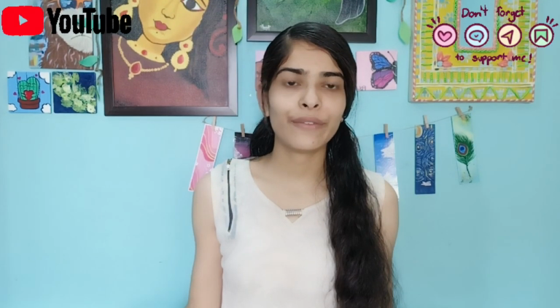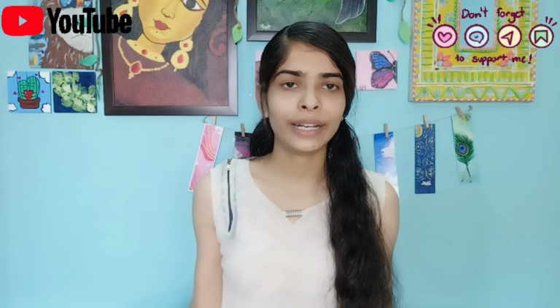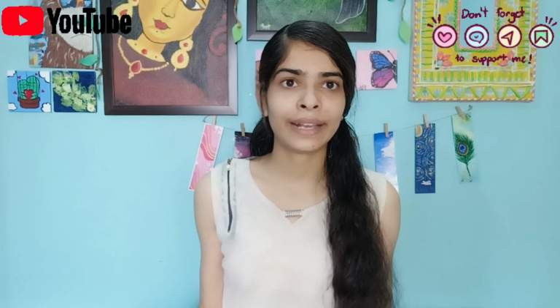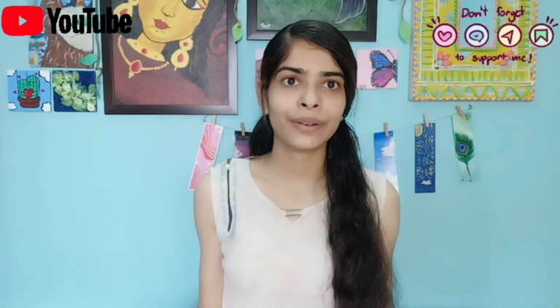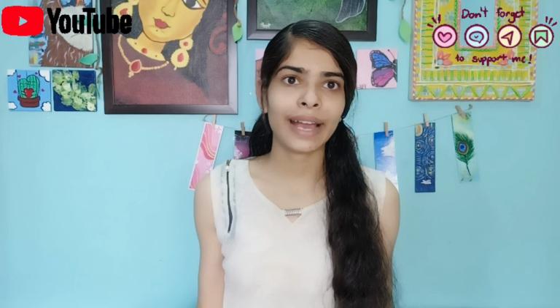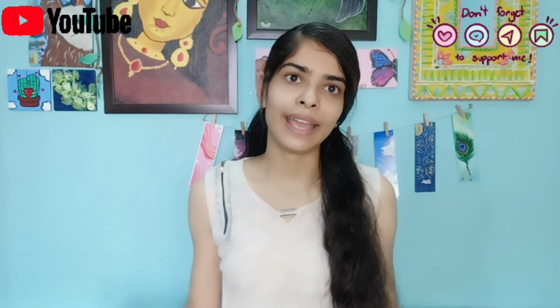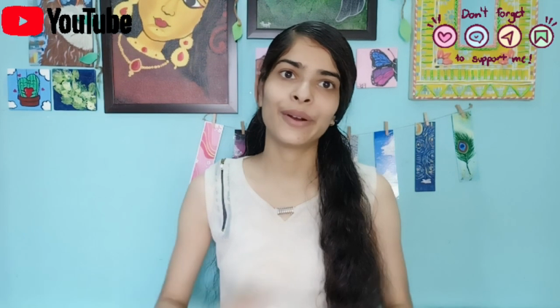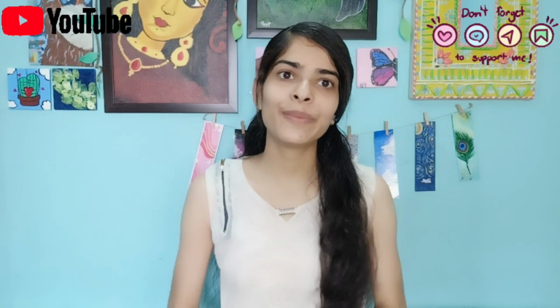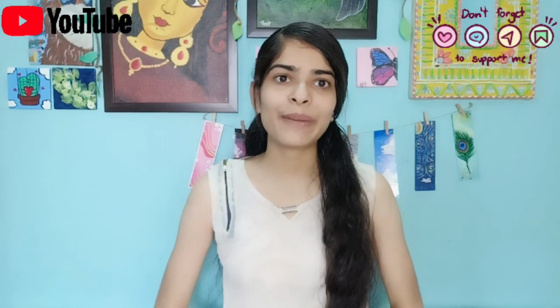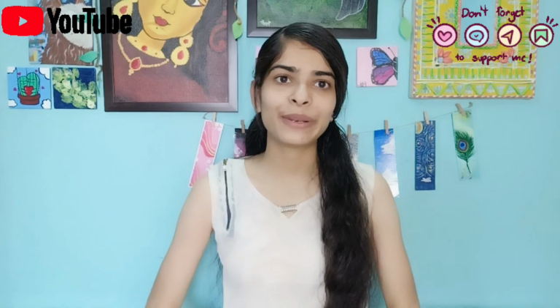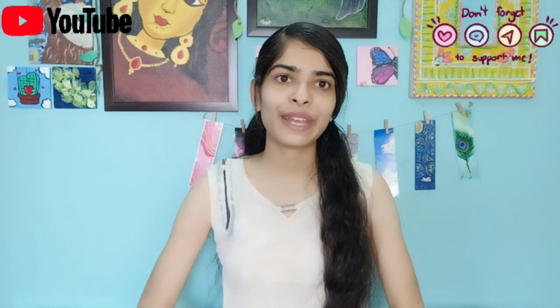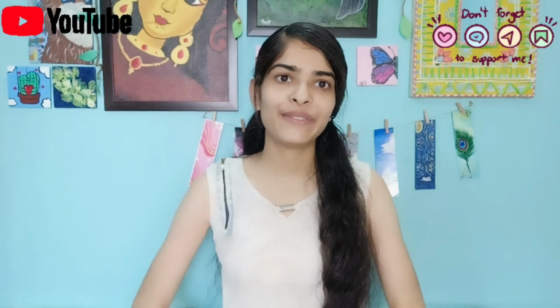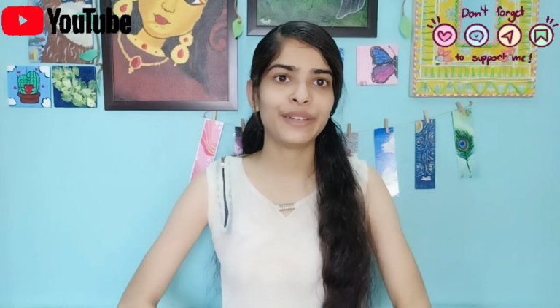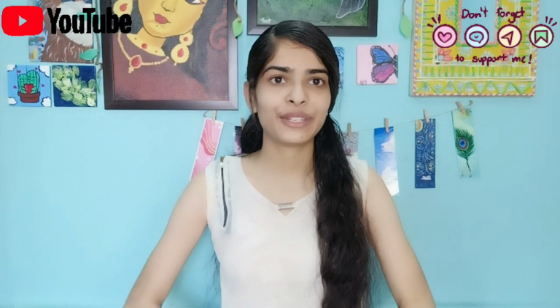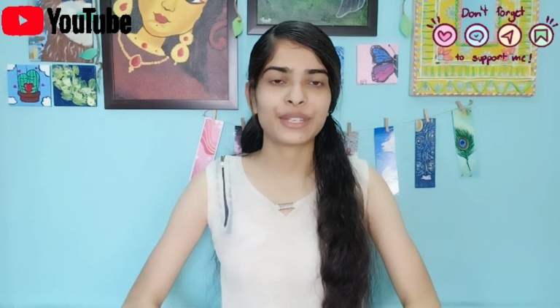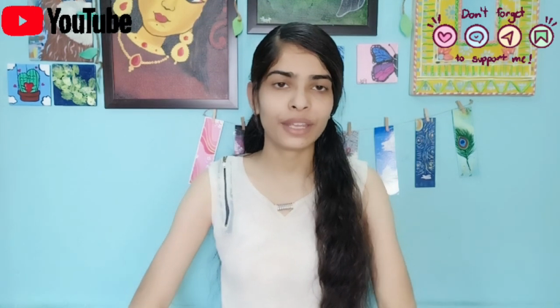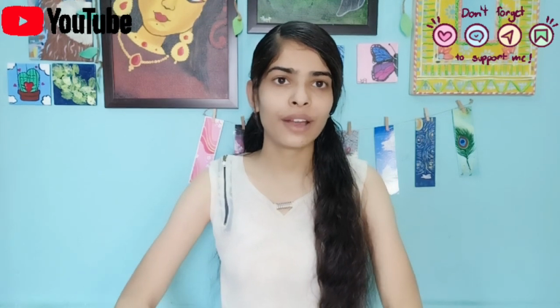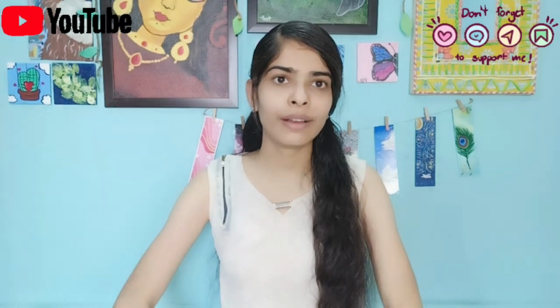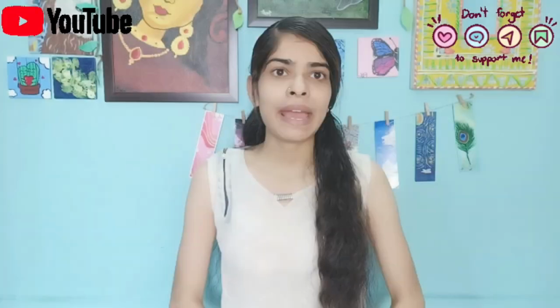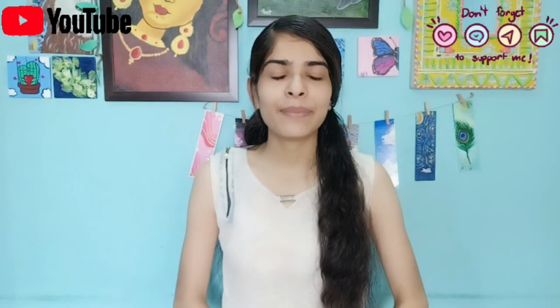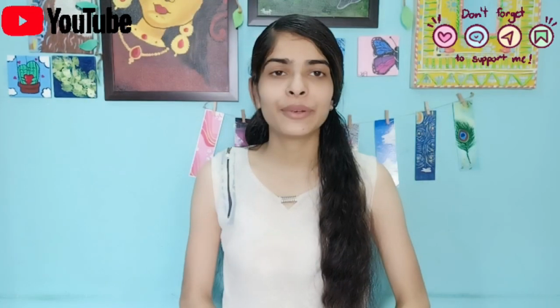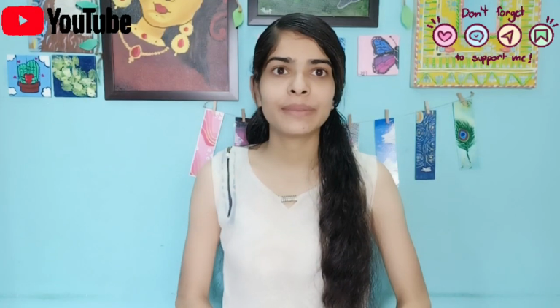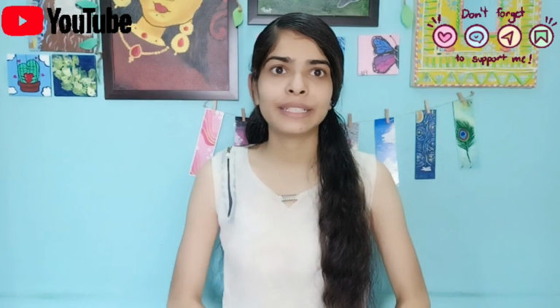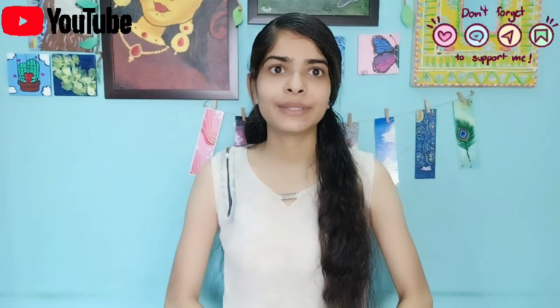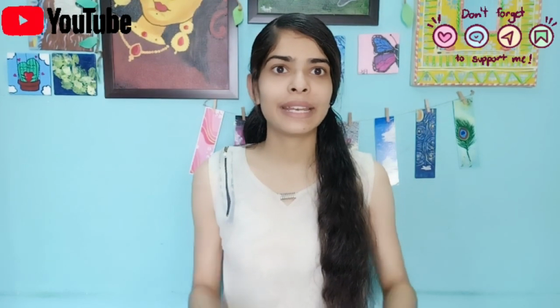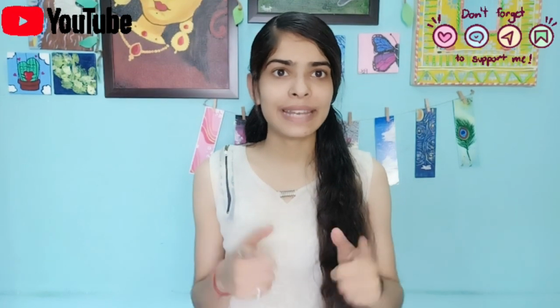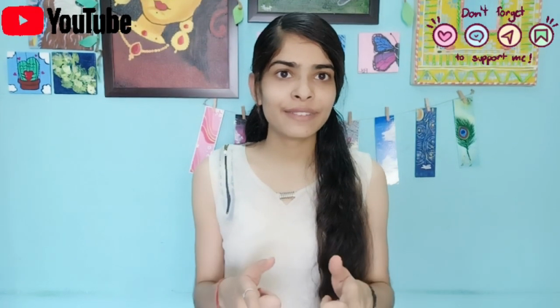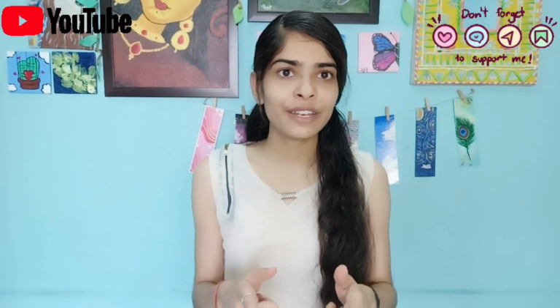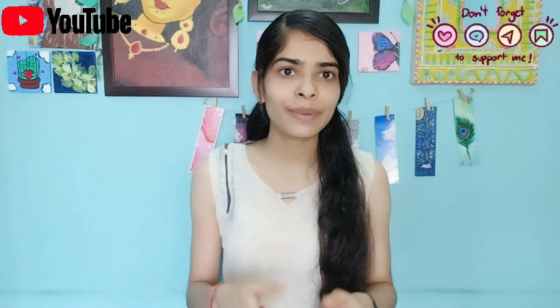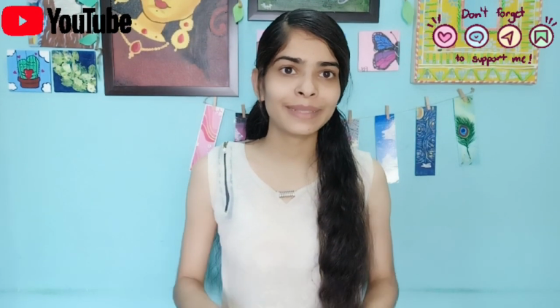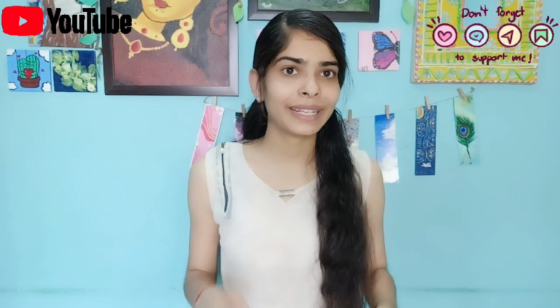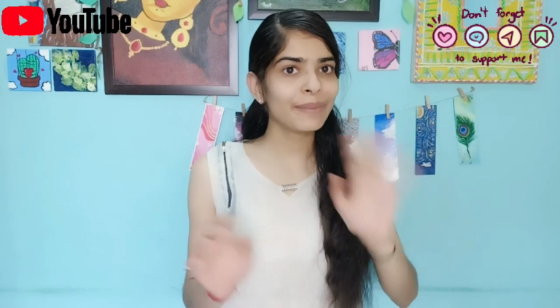I hope you enjoyed this video. I will see you in my next video. Bye!